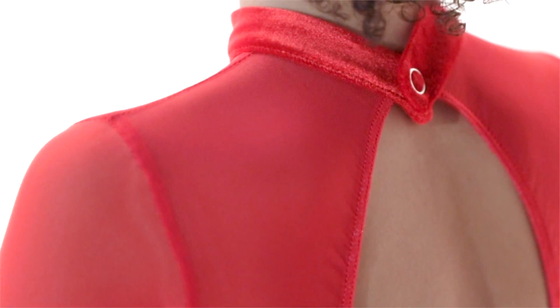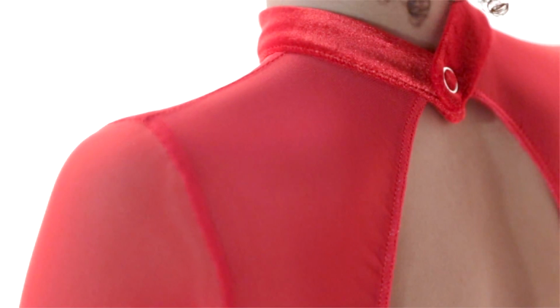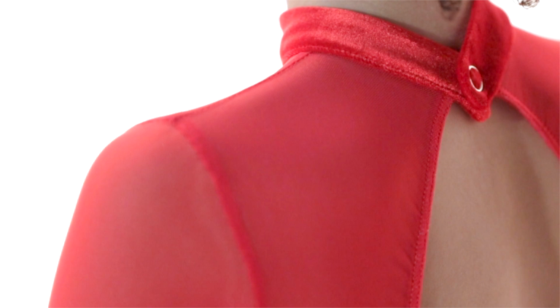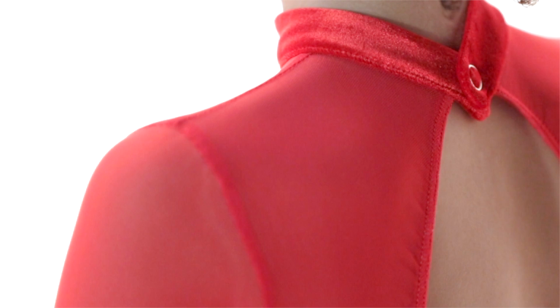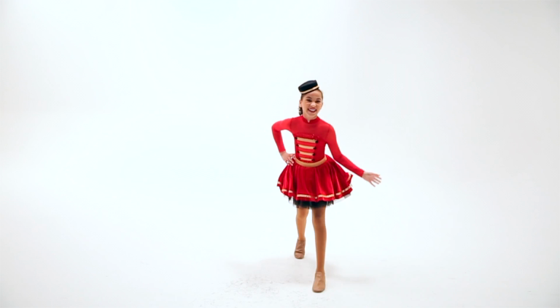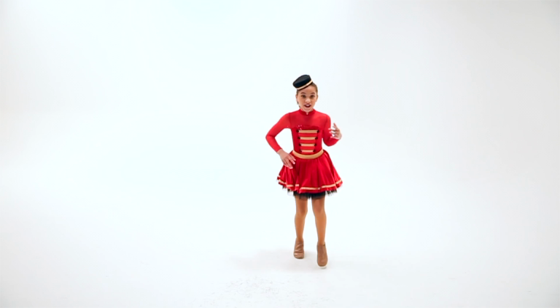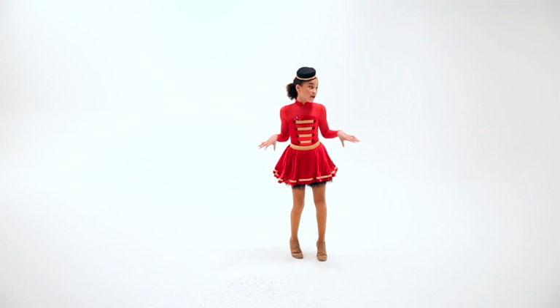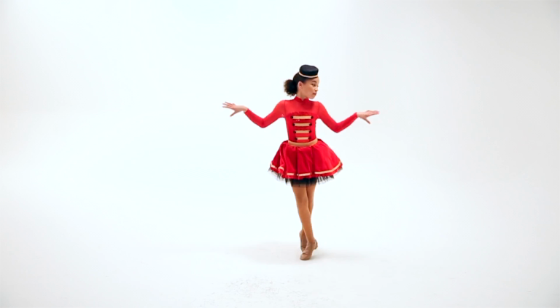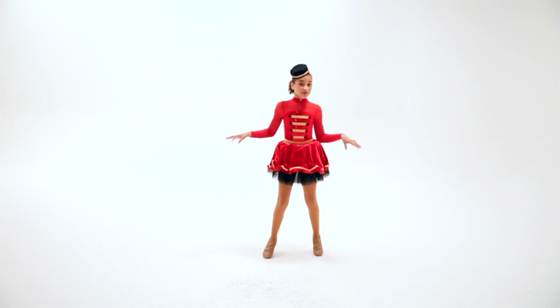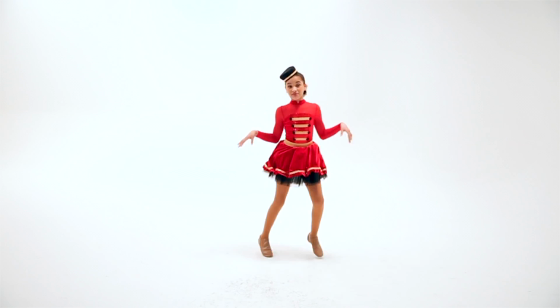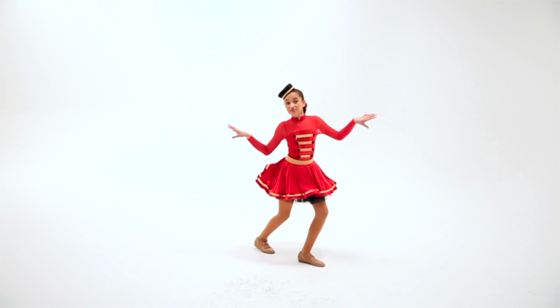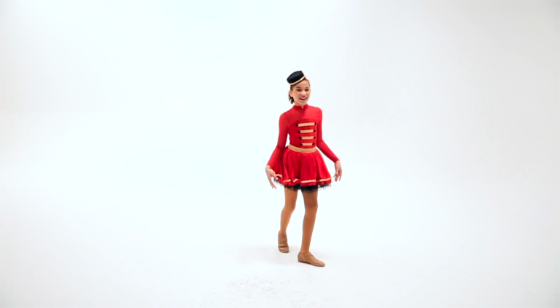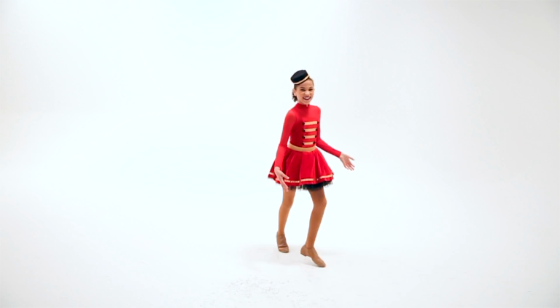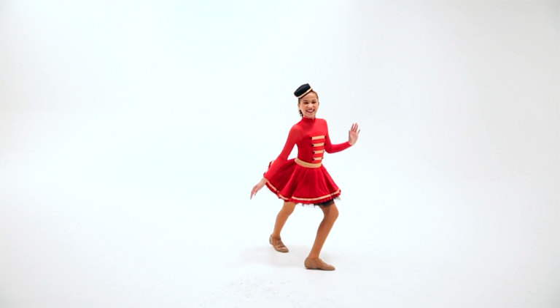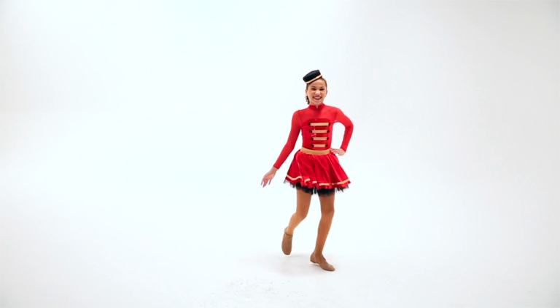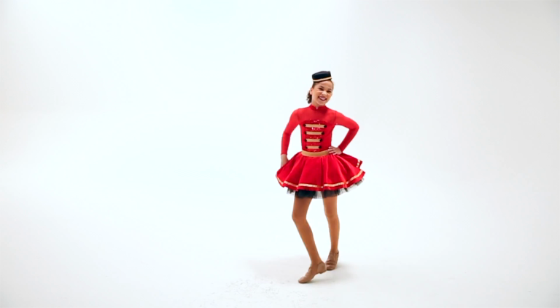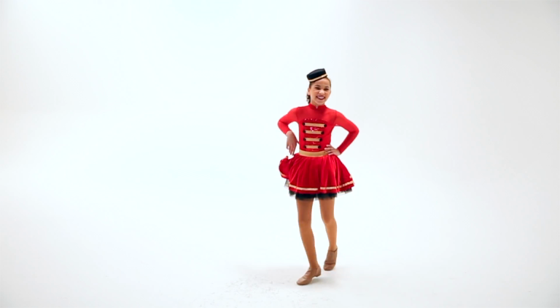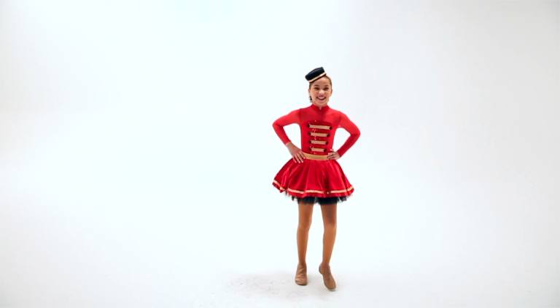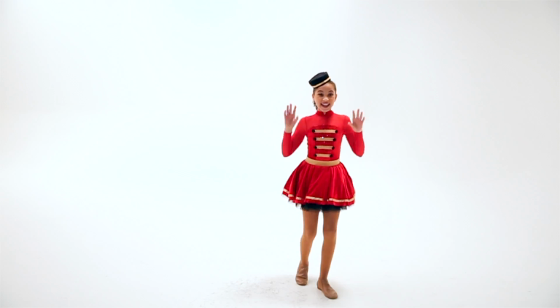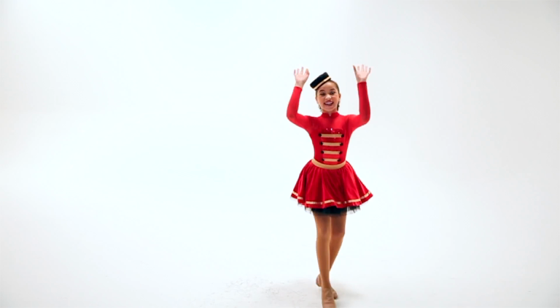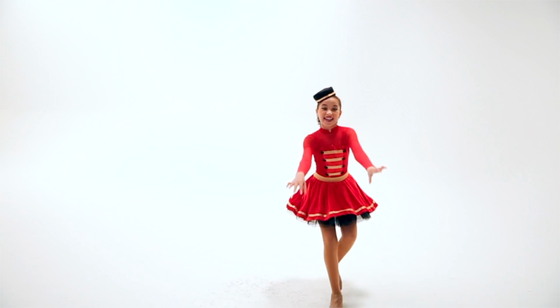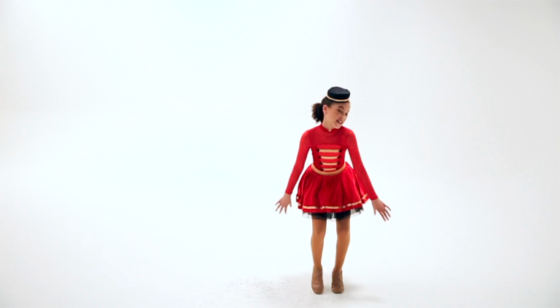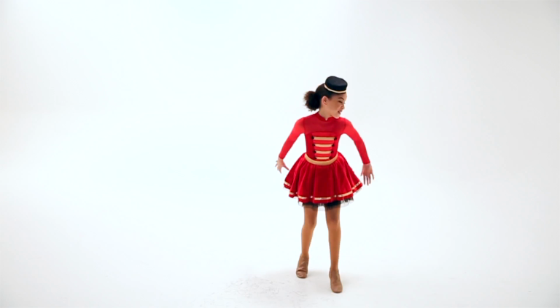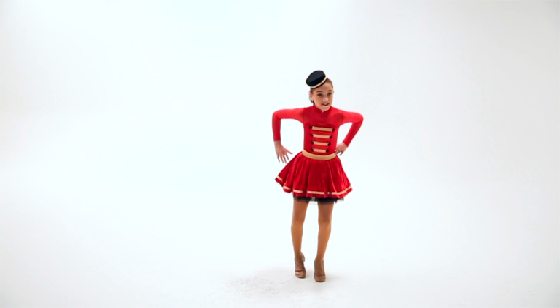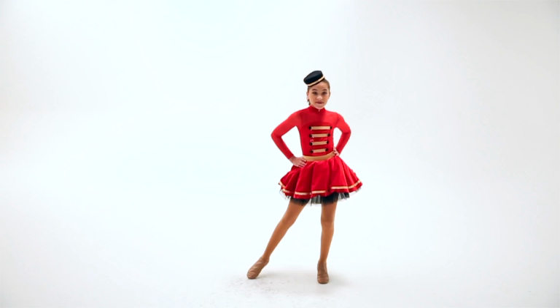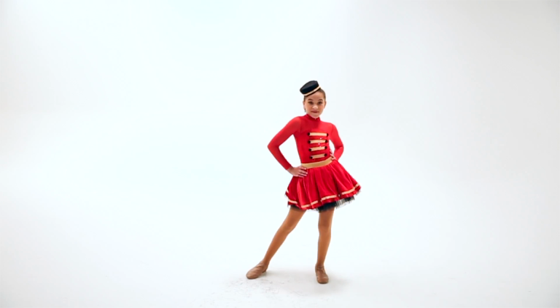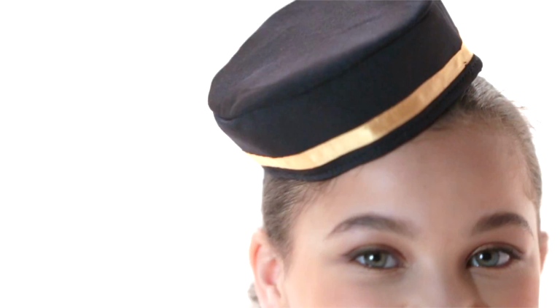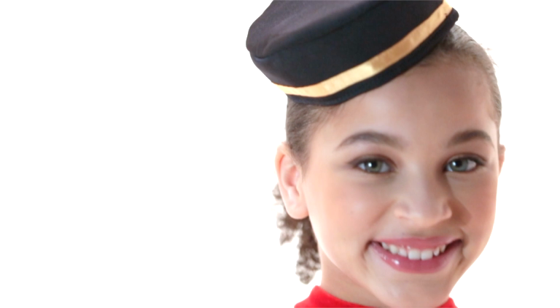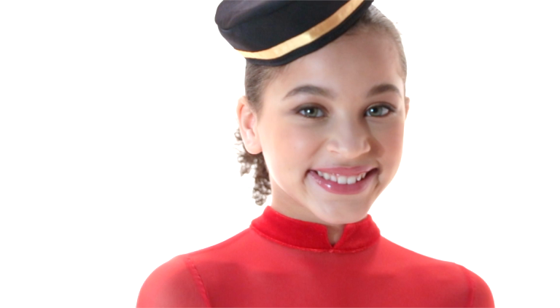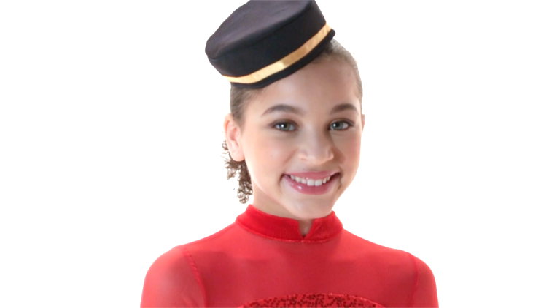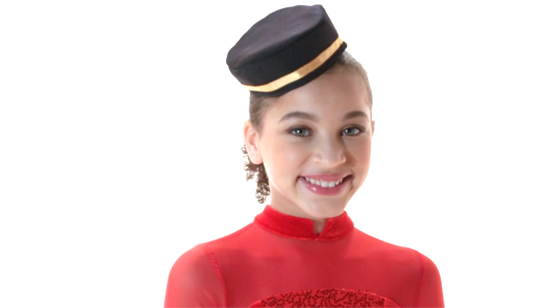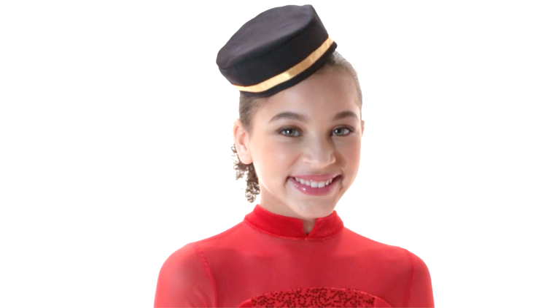The attached organdy and velvet skirt is edged in satin ribbon trim. This costume includes a hat with bobby pins.